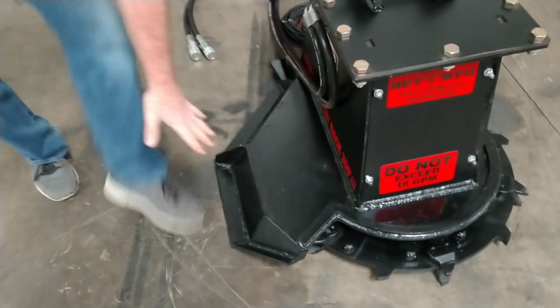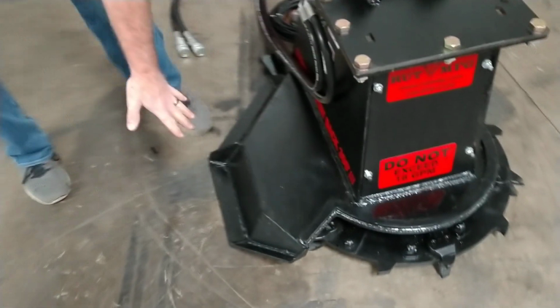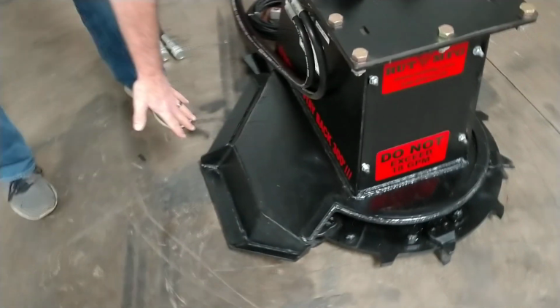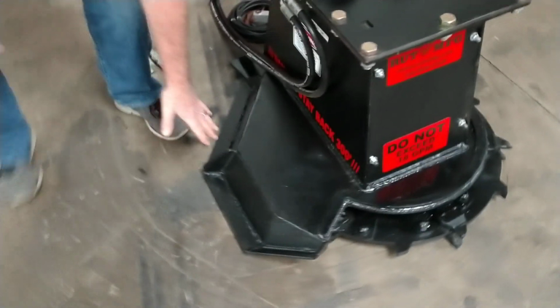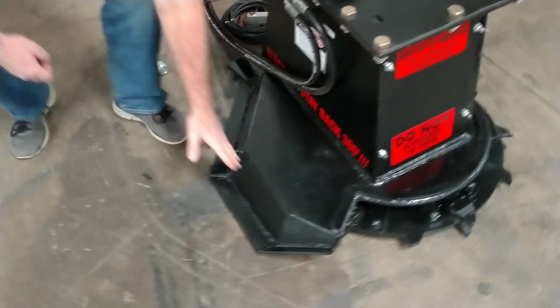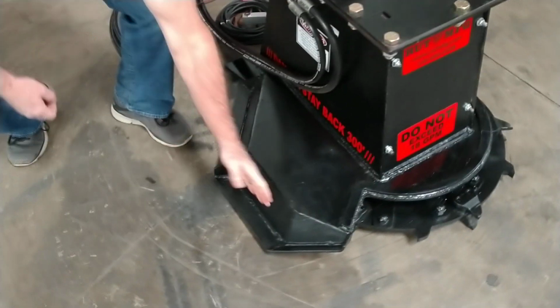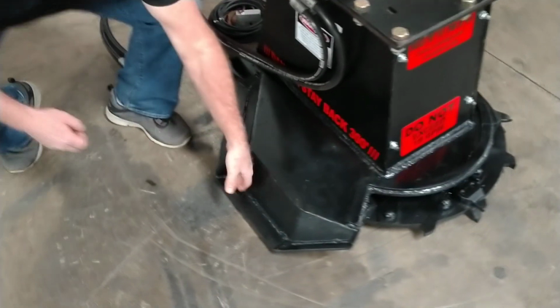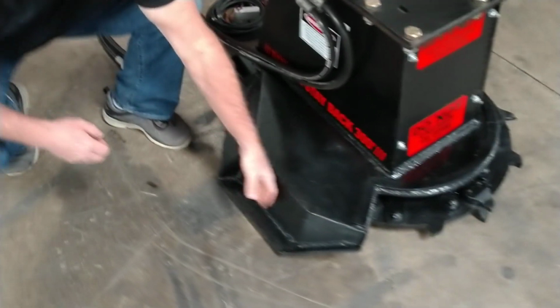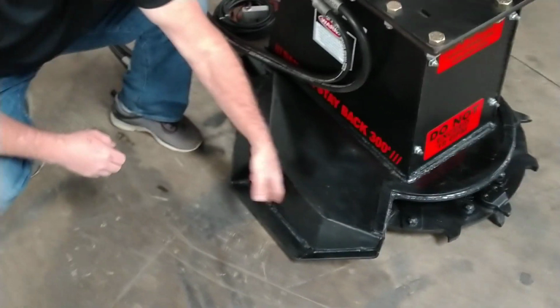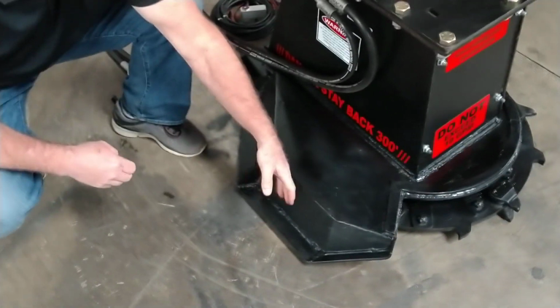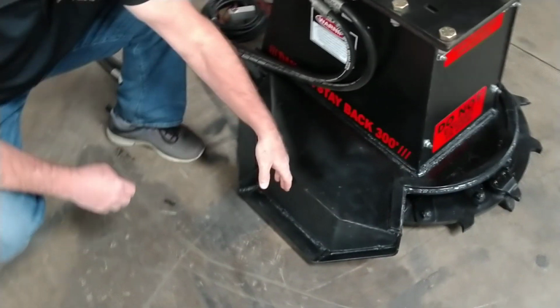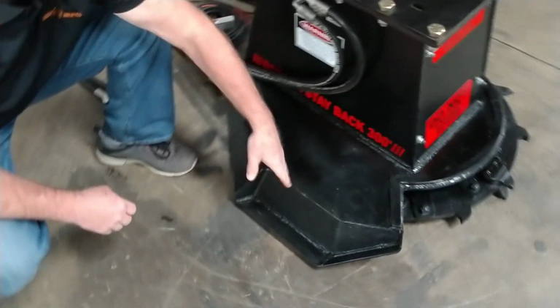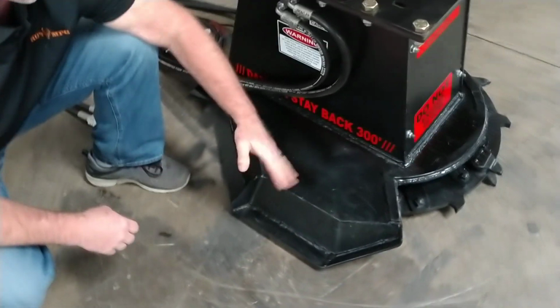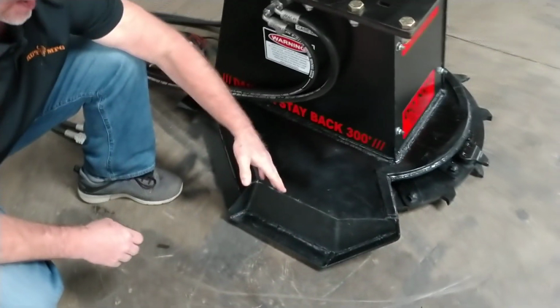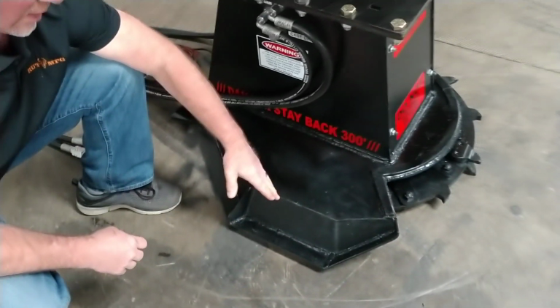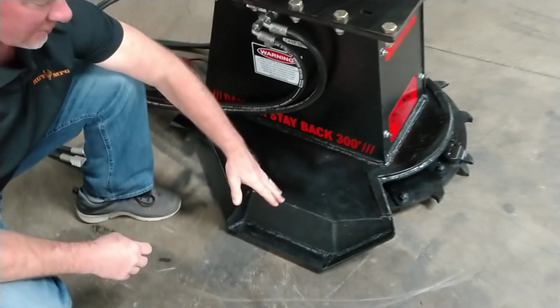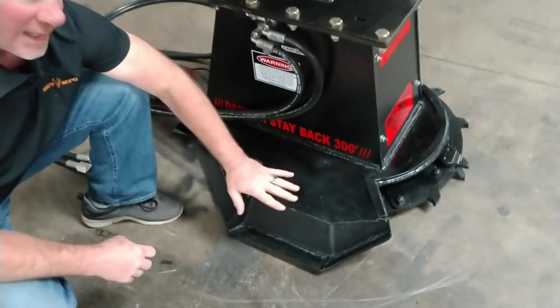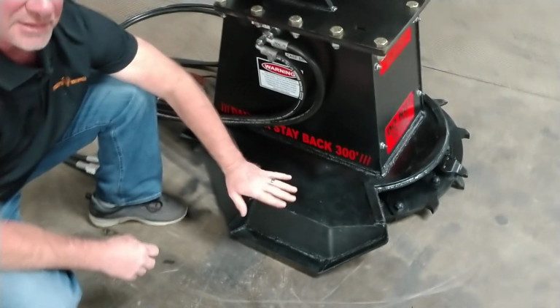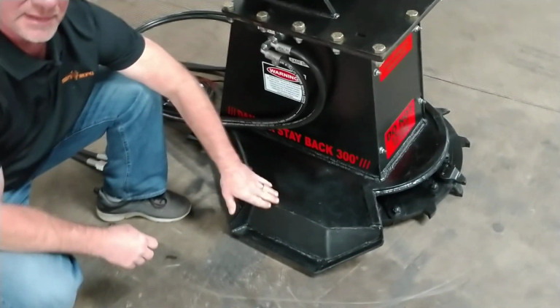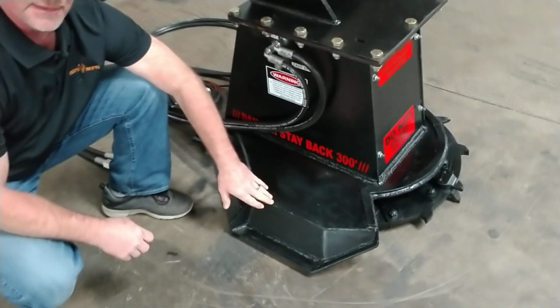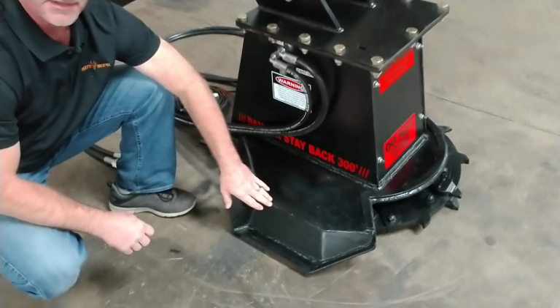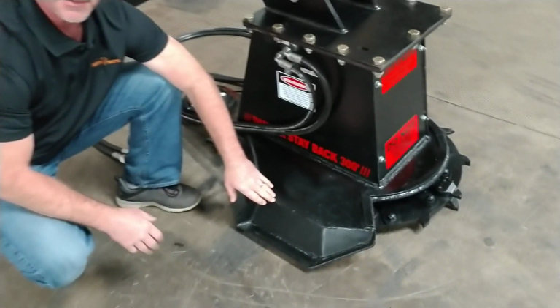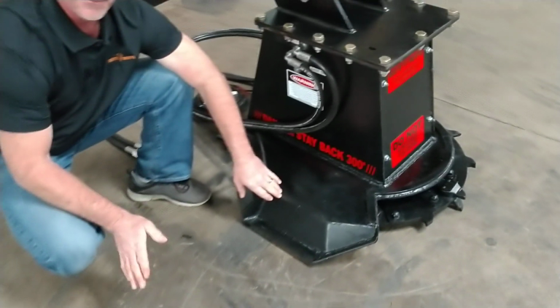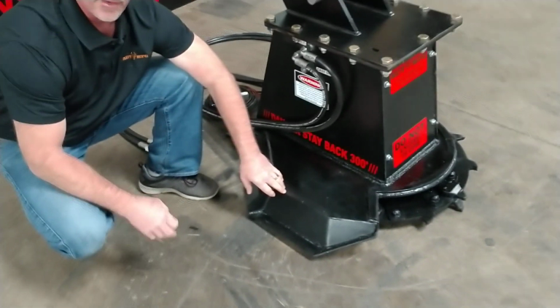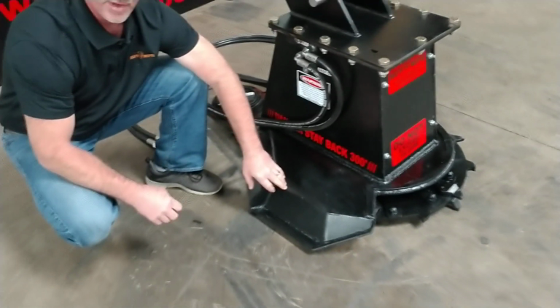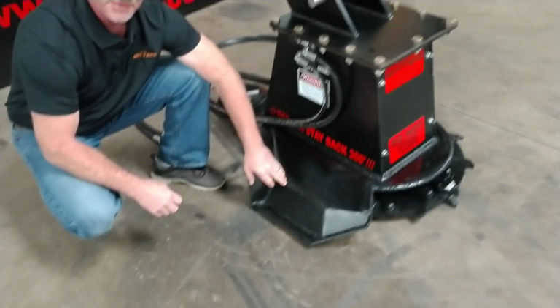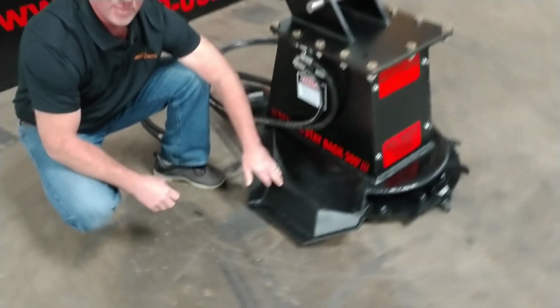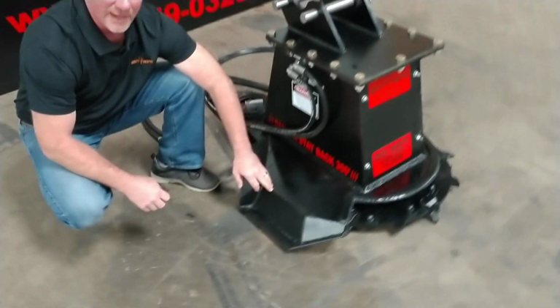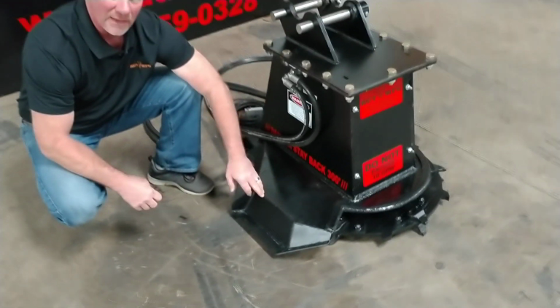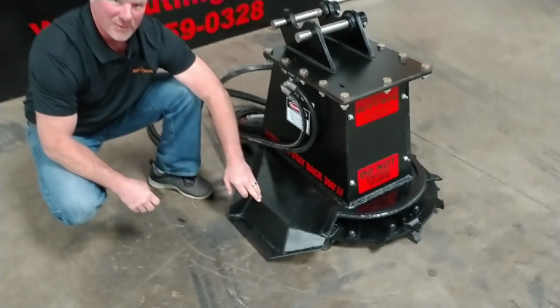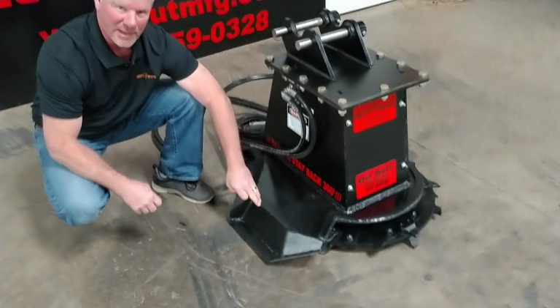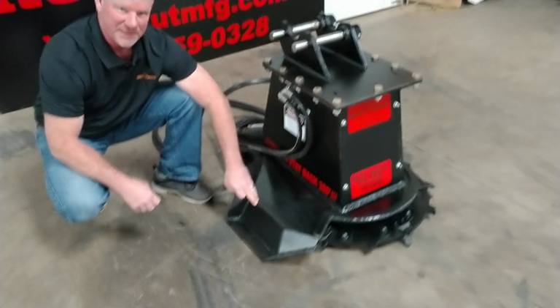You've got a protective guard right here because of the clockwise rotation. This keeps it from throwing brush and debris all over the place.